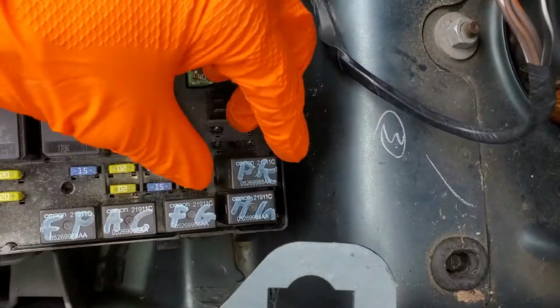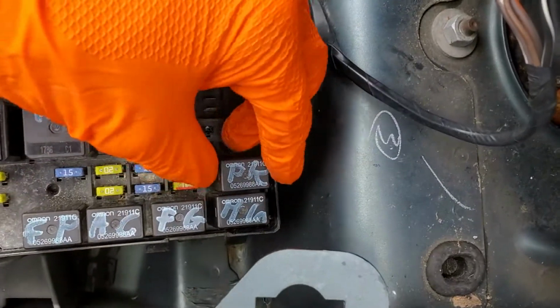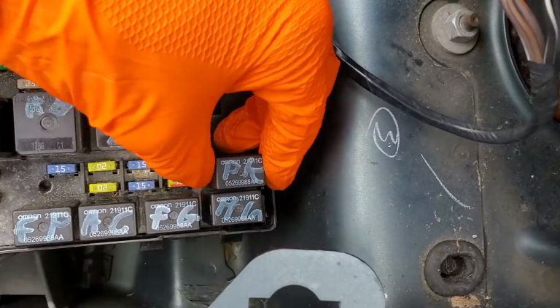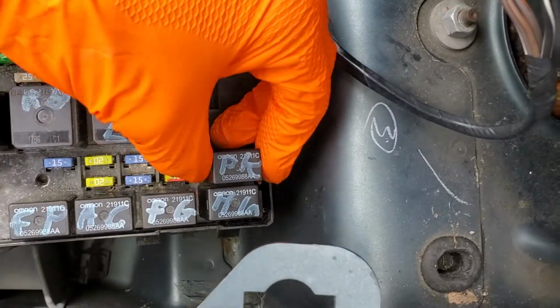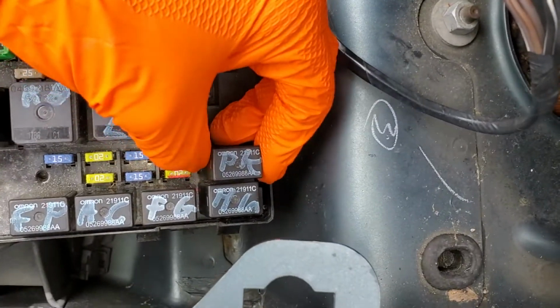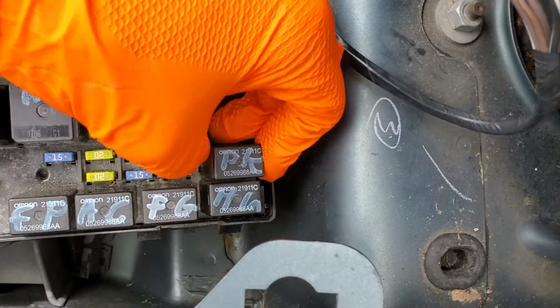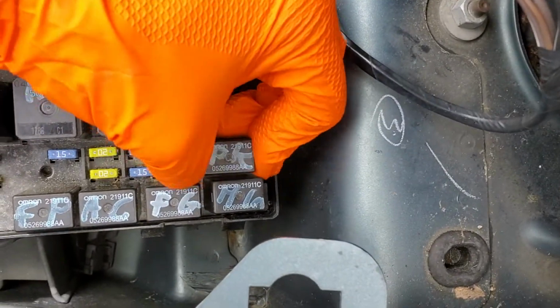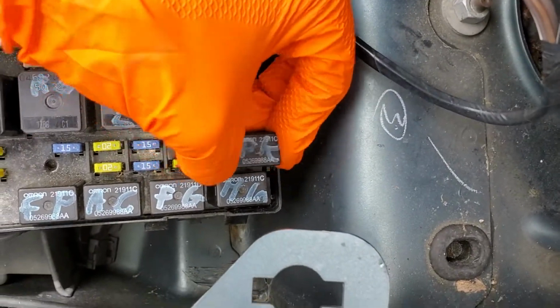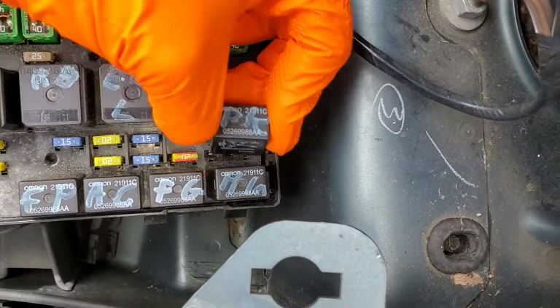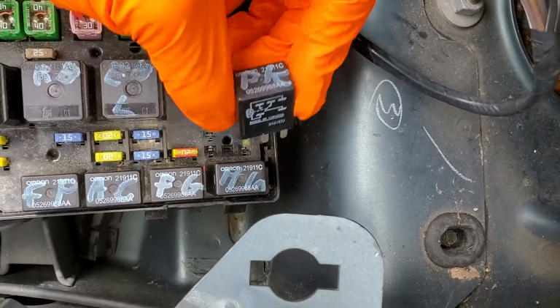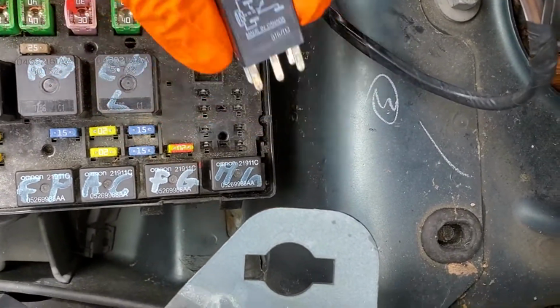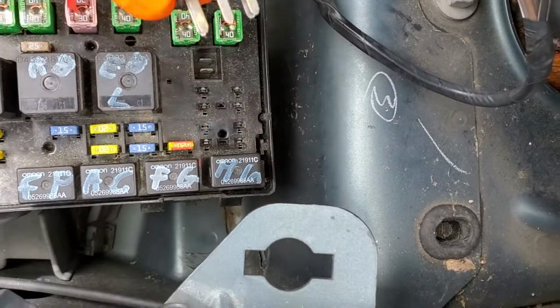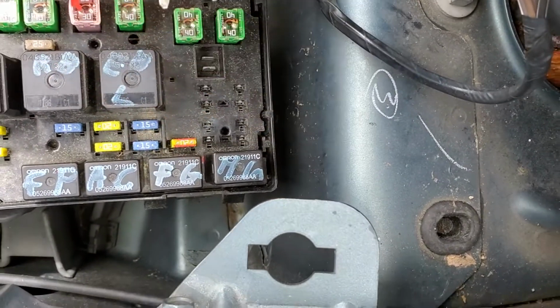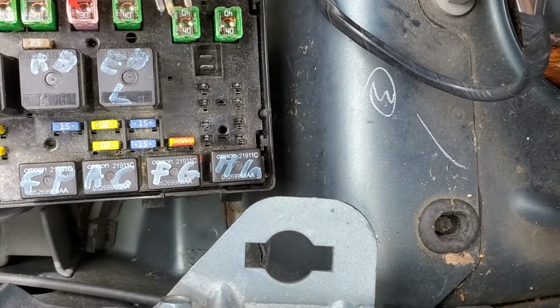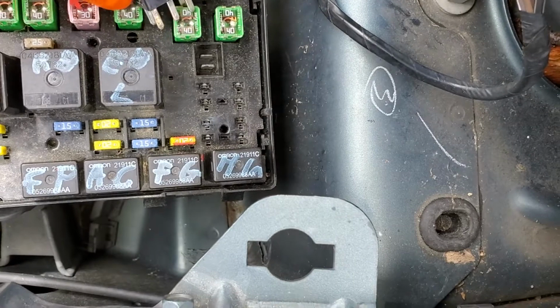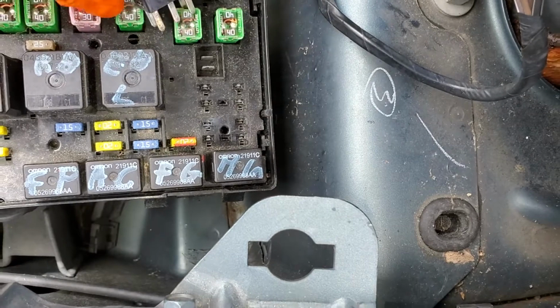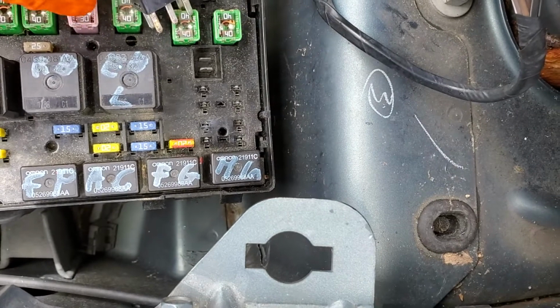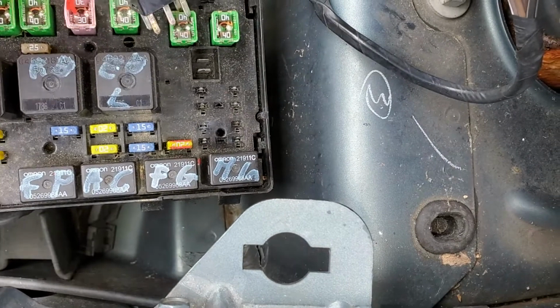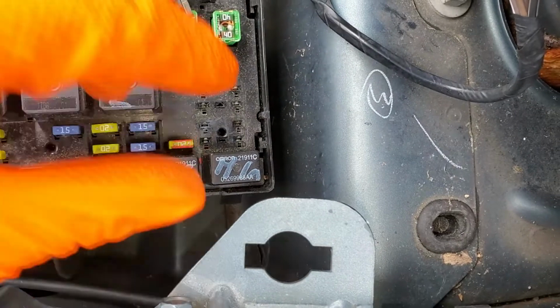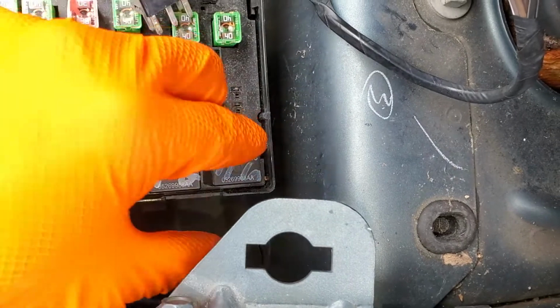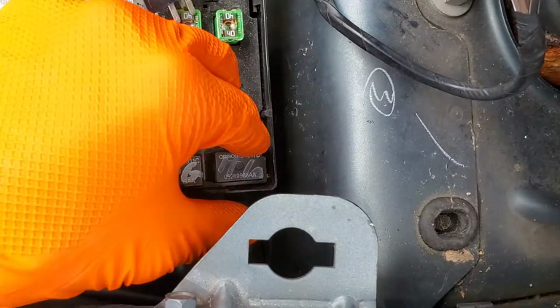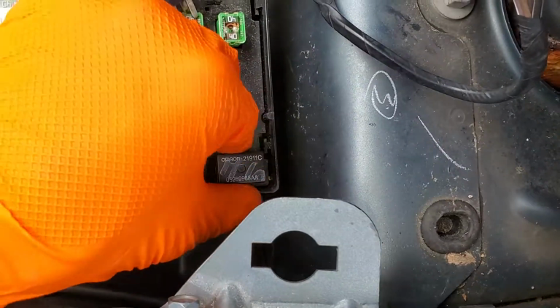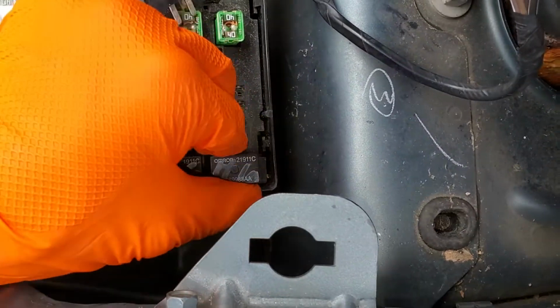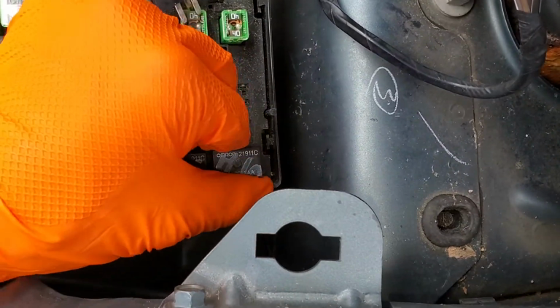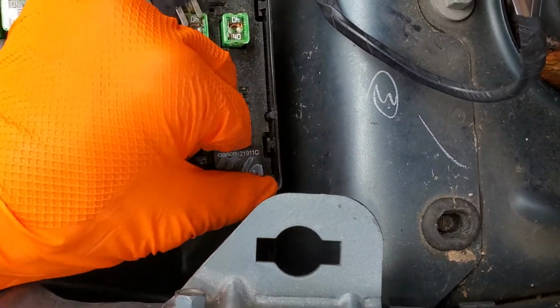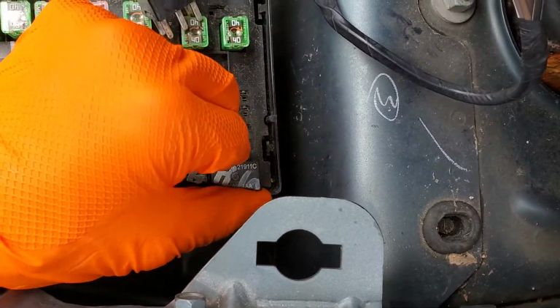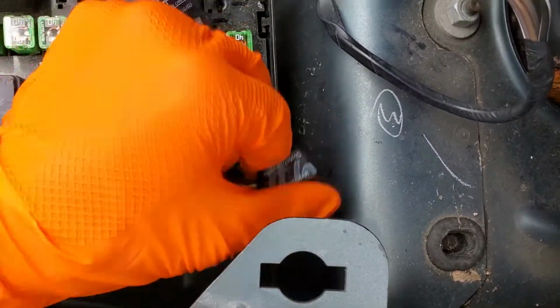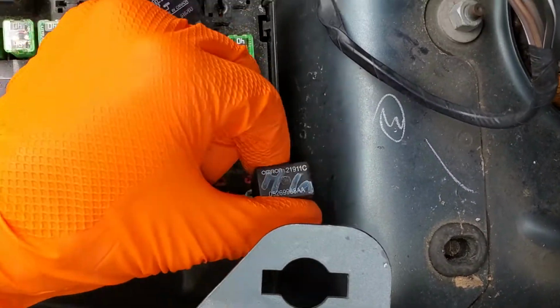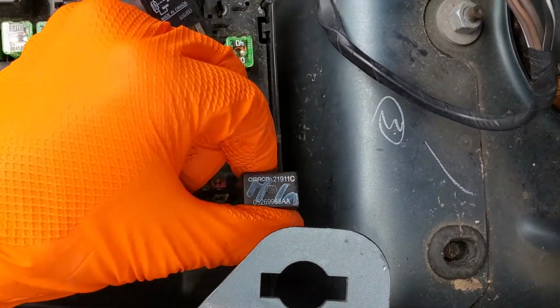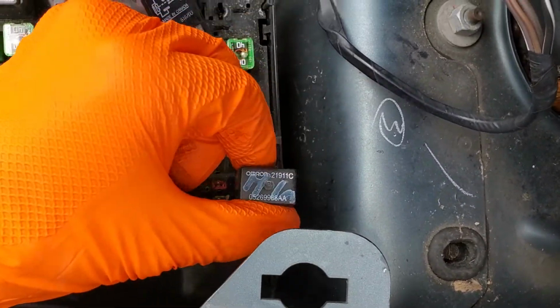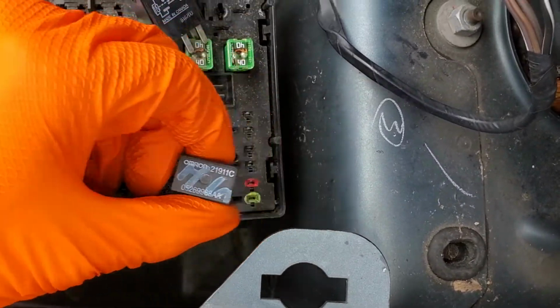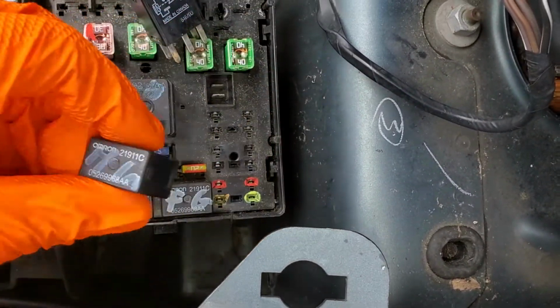As far as removing this relay, it's easier to remove the relay above it and then you can grab it on either side and pull it out.